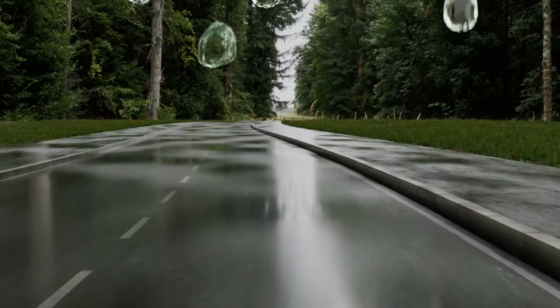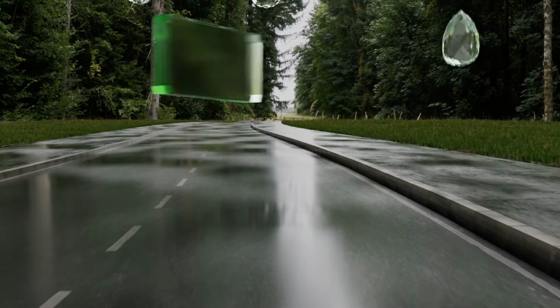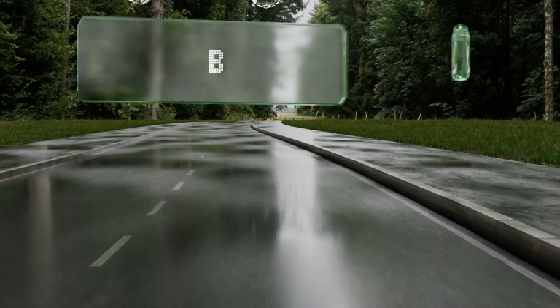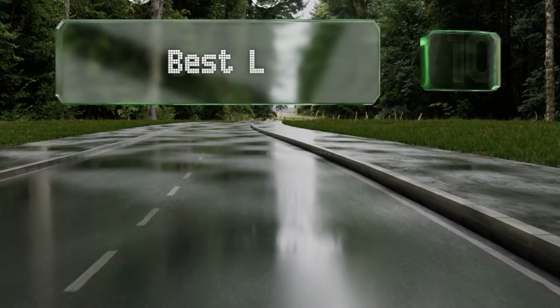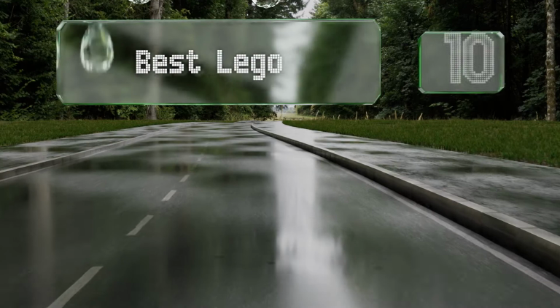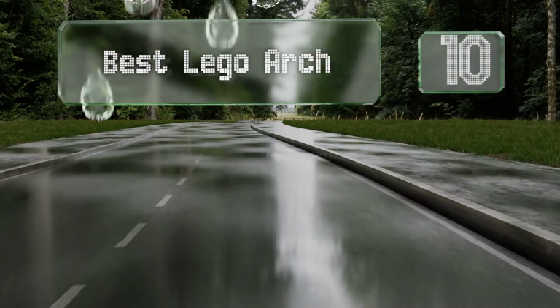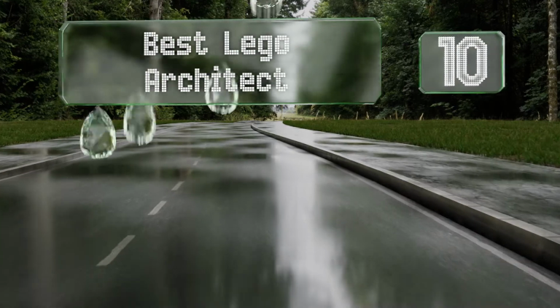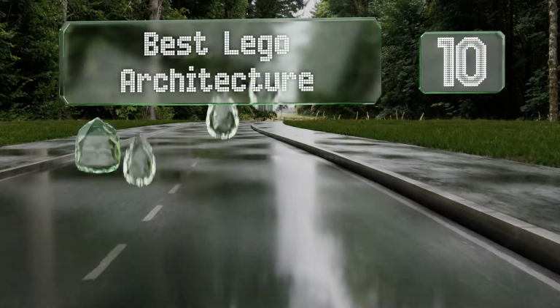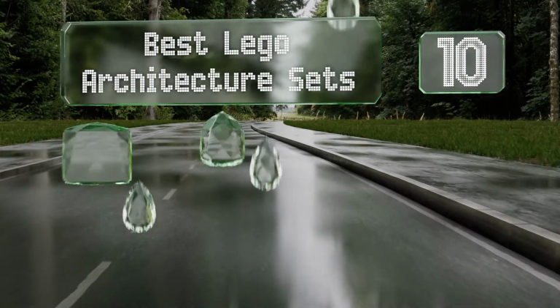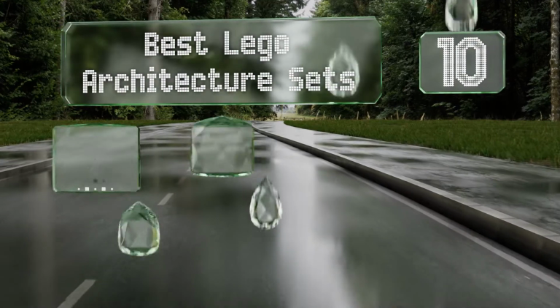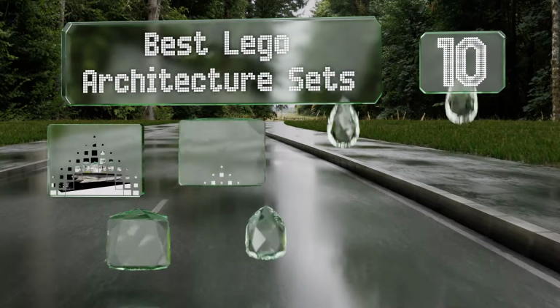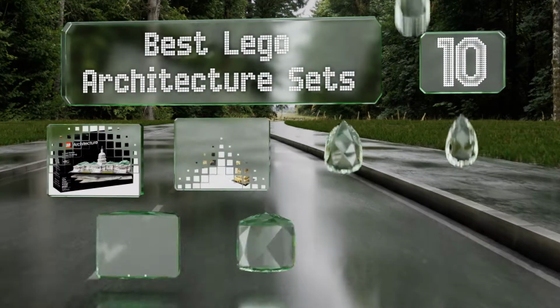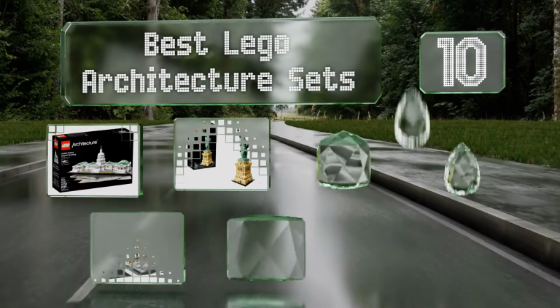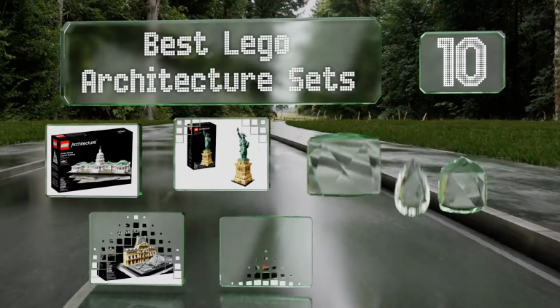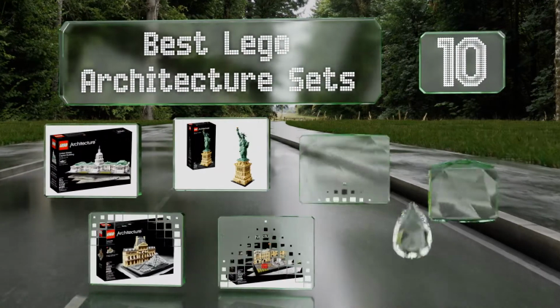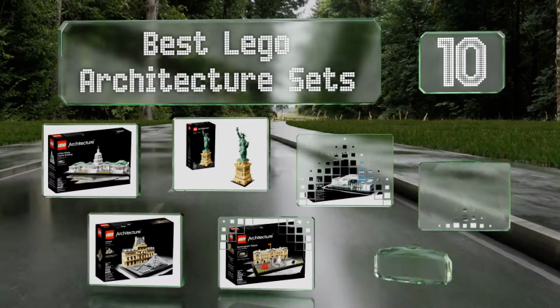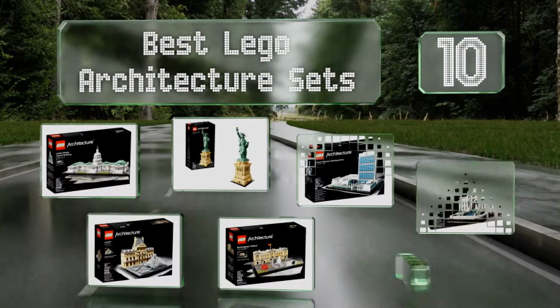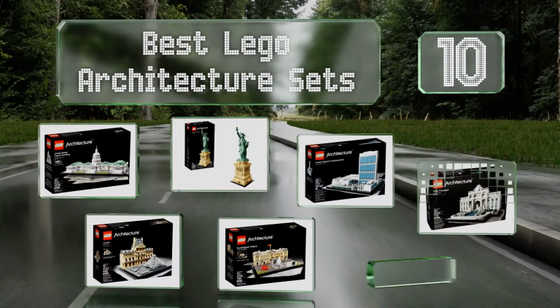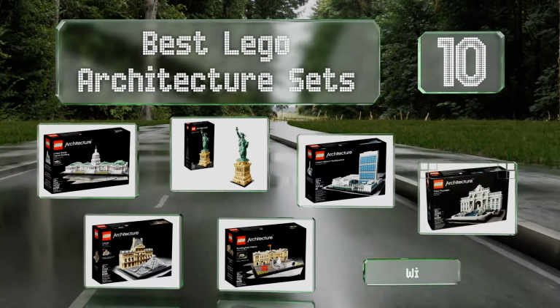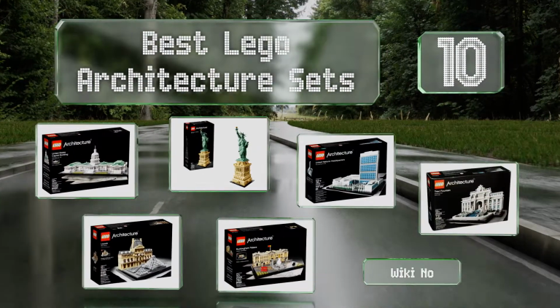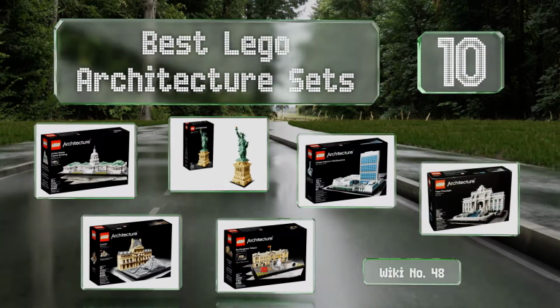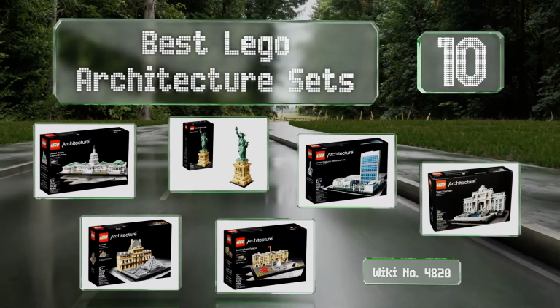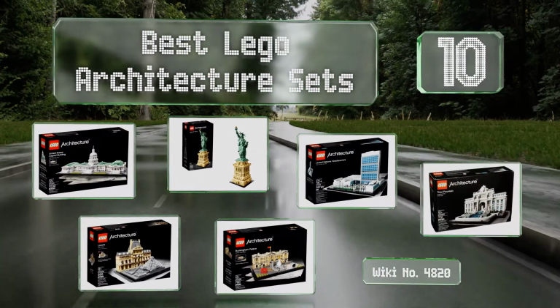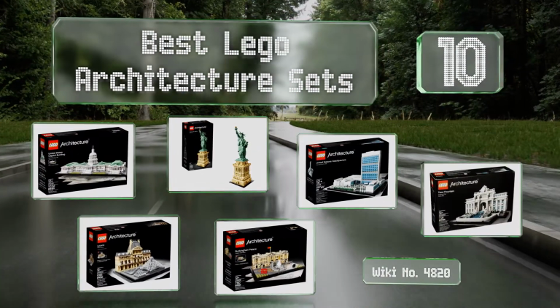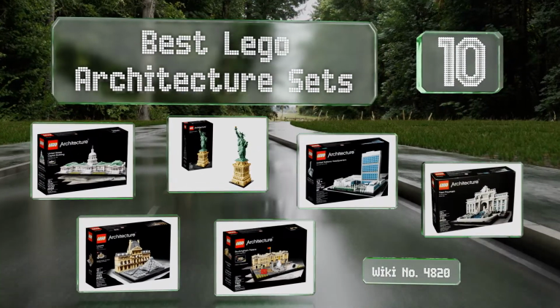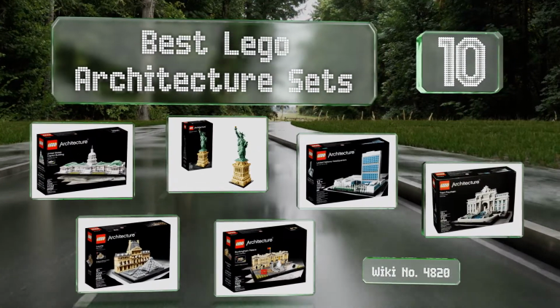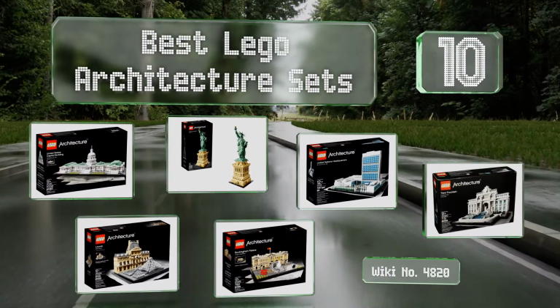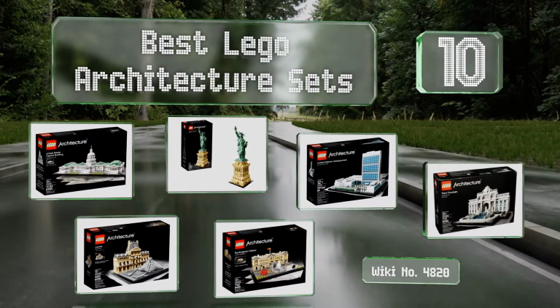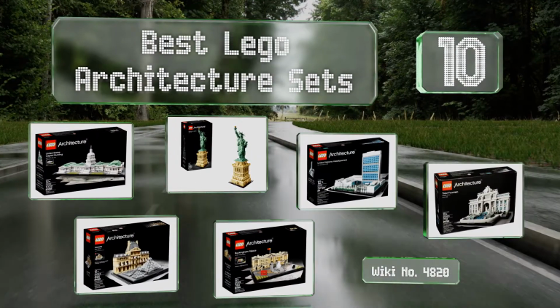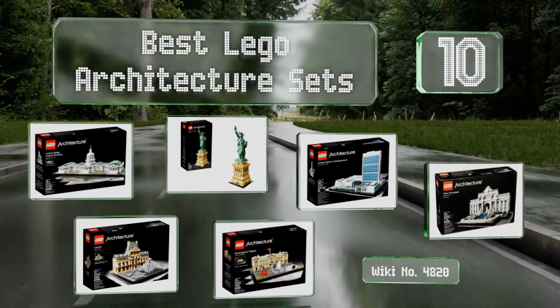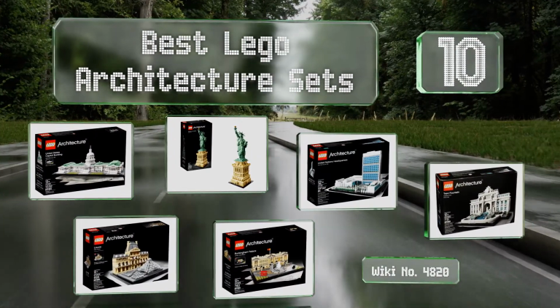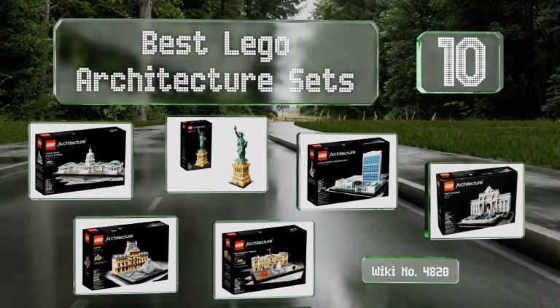EasyVid presents the 10 best LEGO Architecture sets. Let's get started with the list.